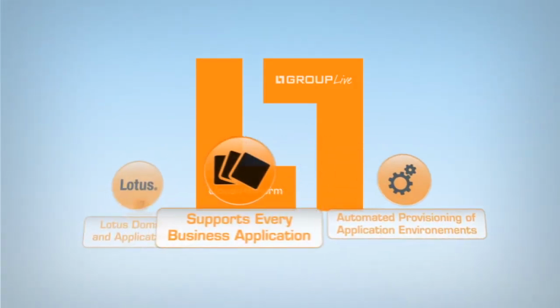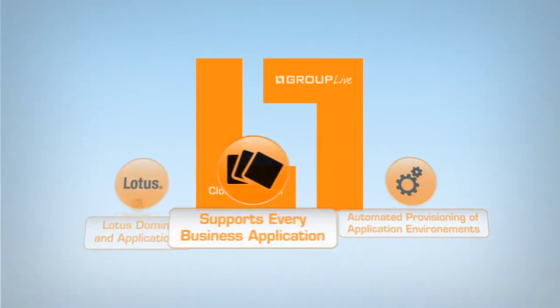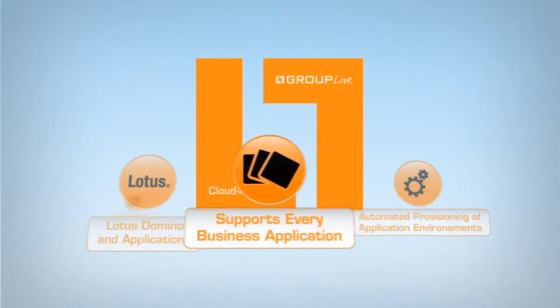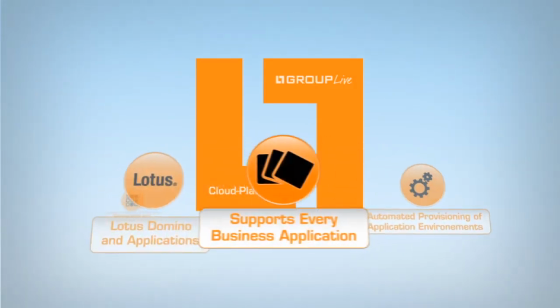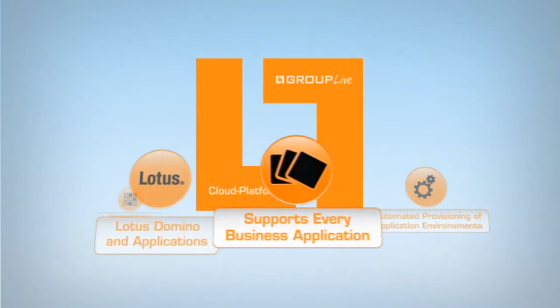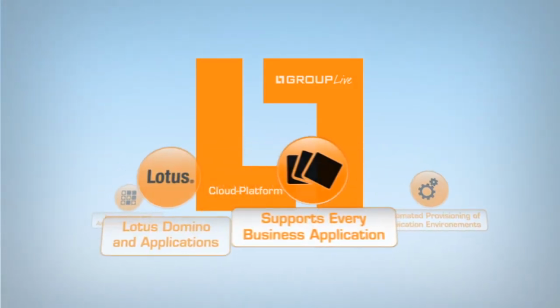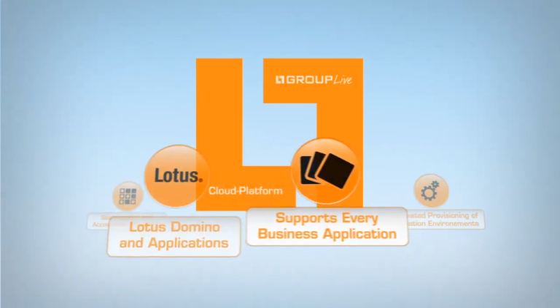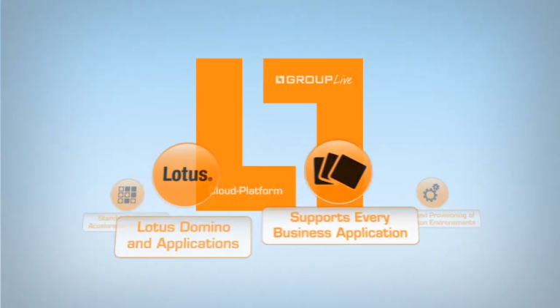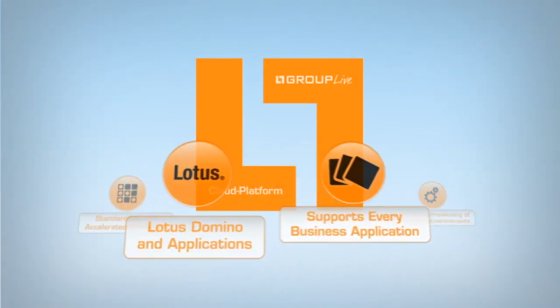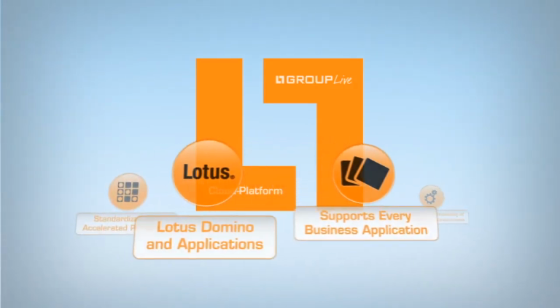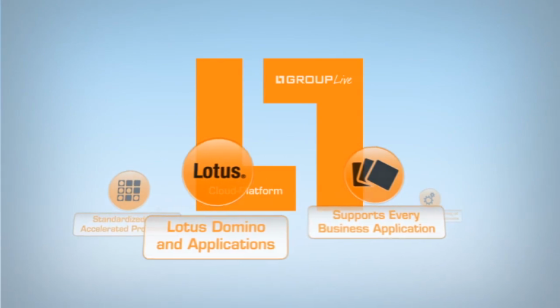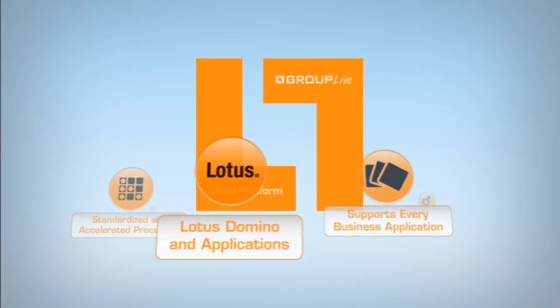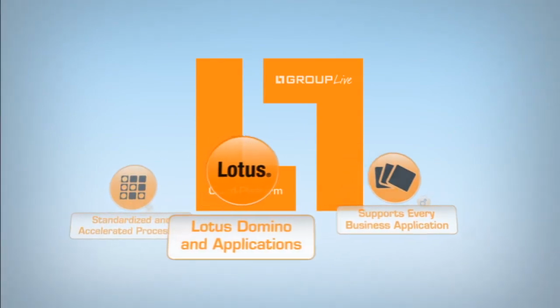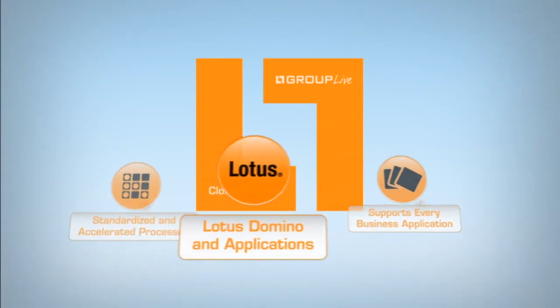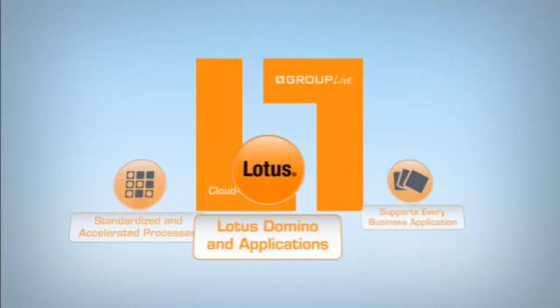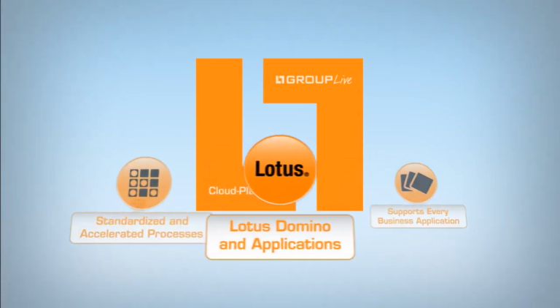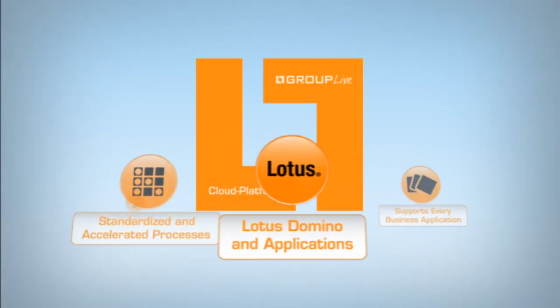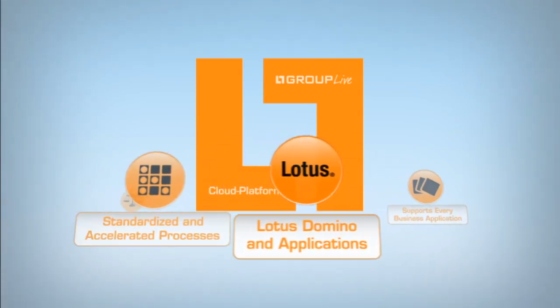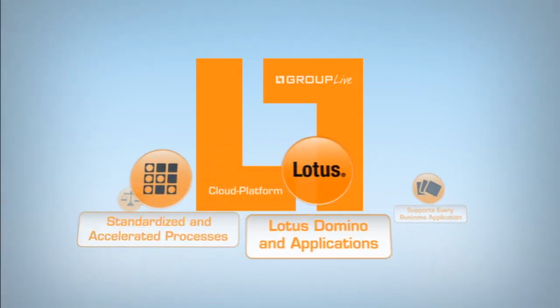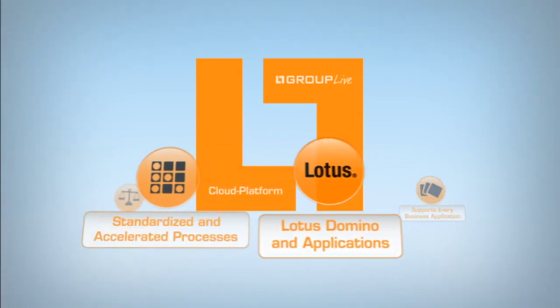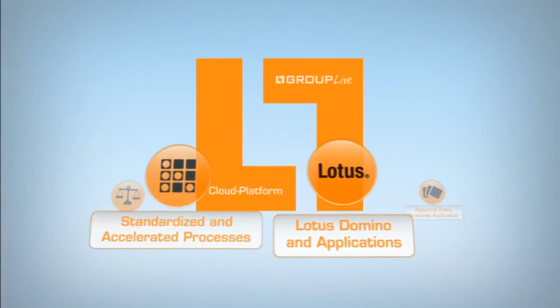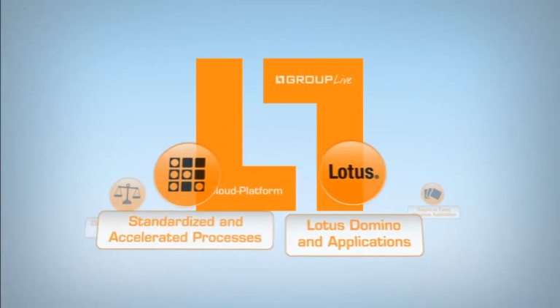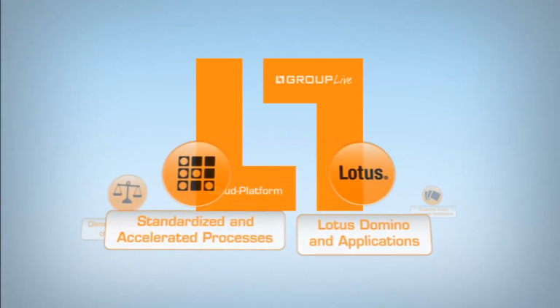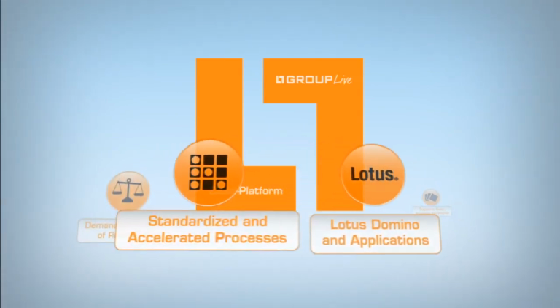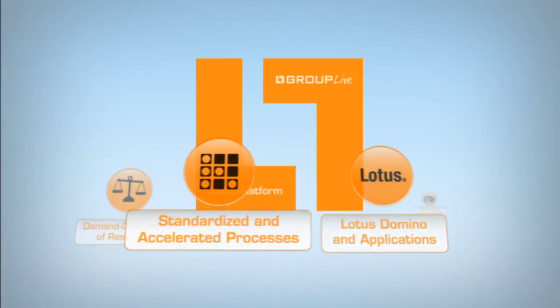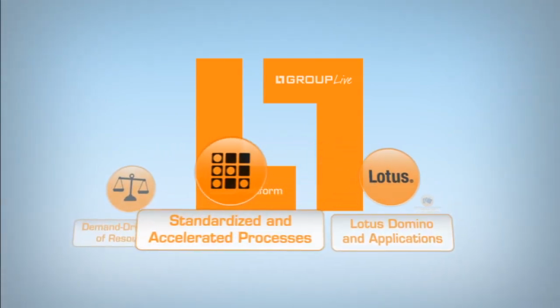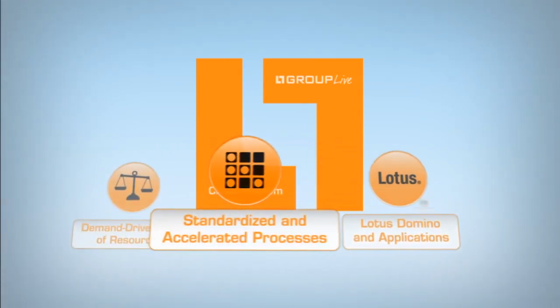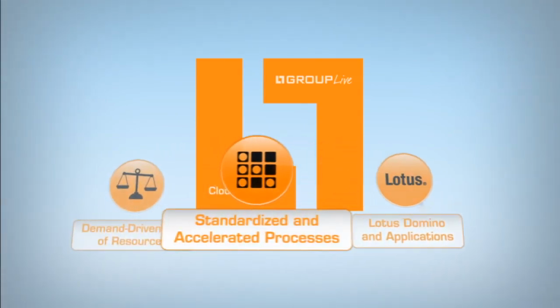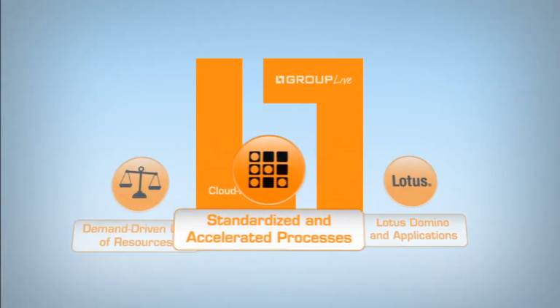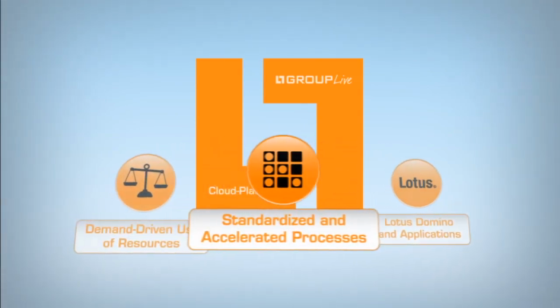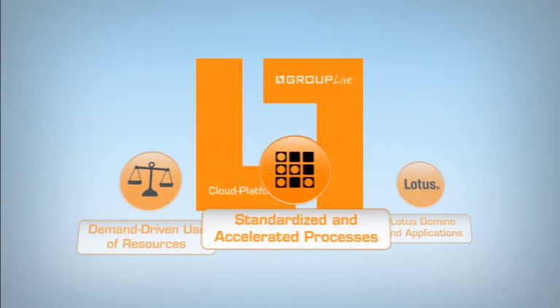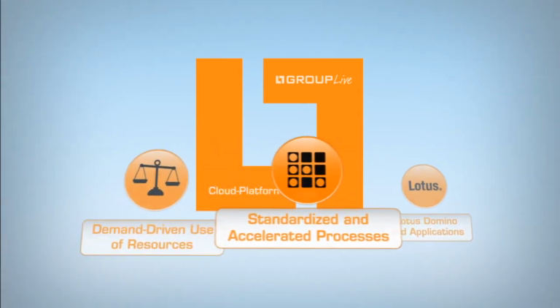Whether you are a company, software vendor, or data center, Group Live opens up possibilities regarding application management.